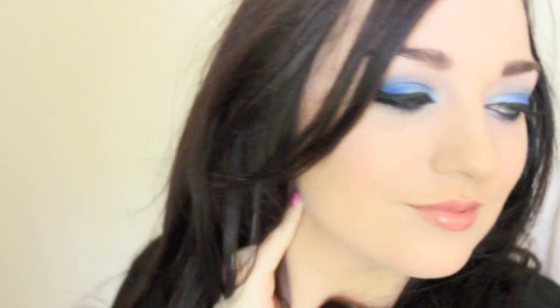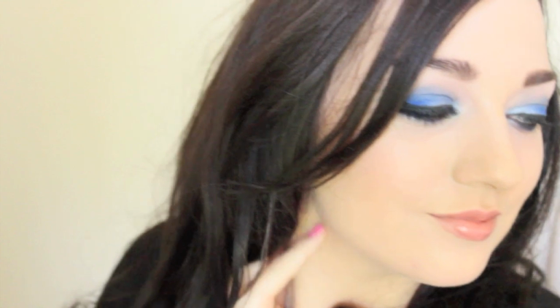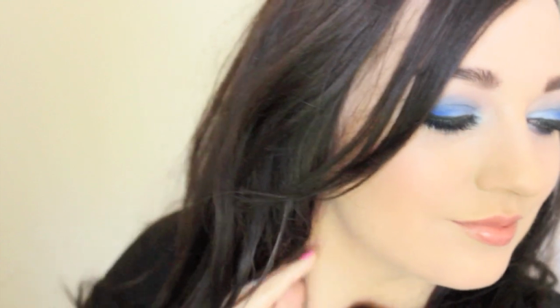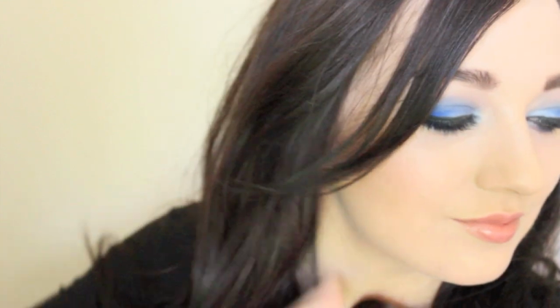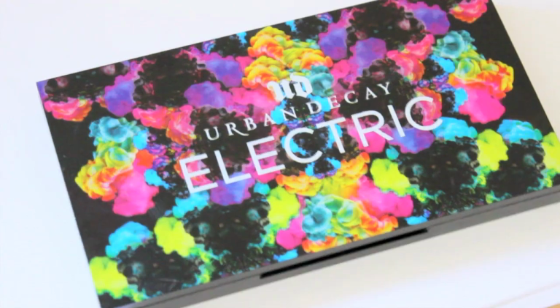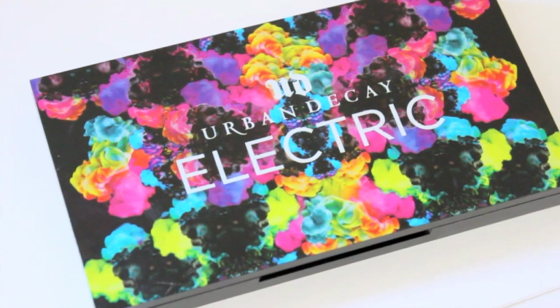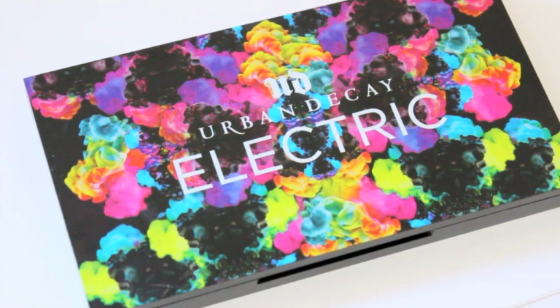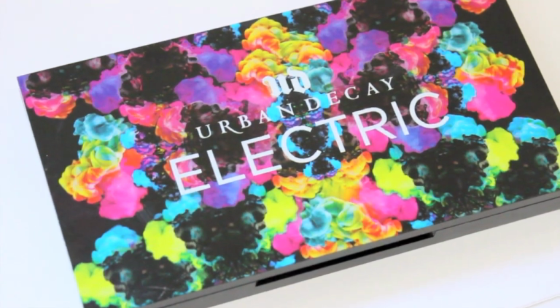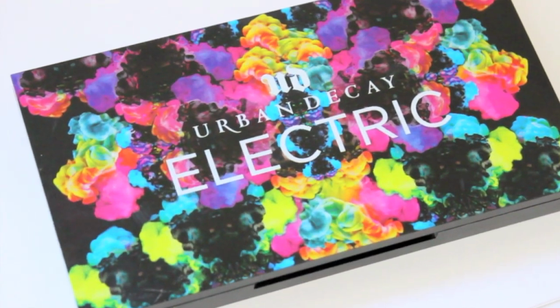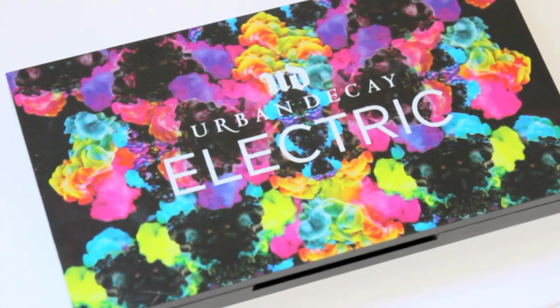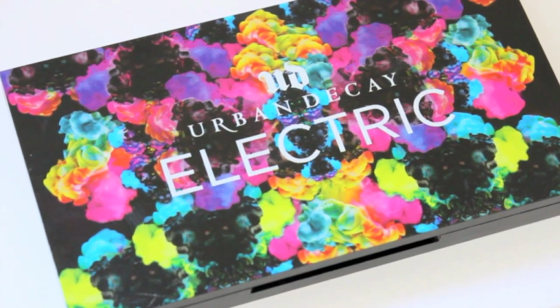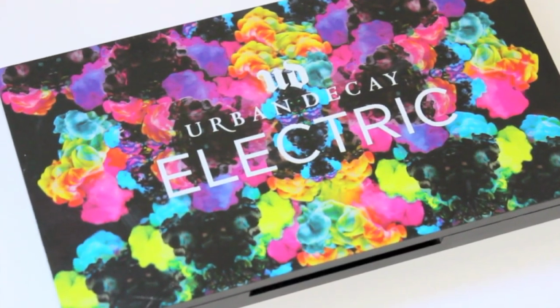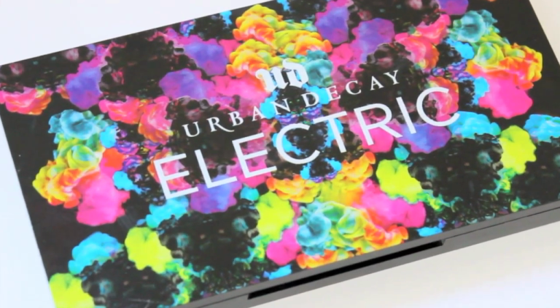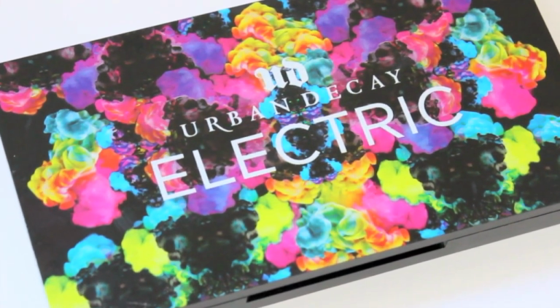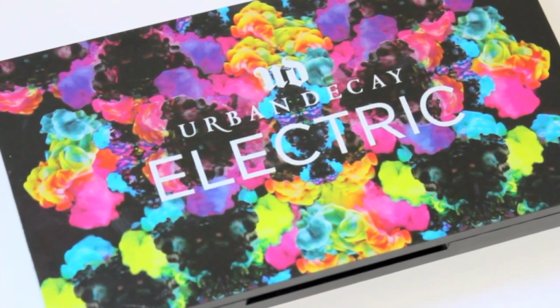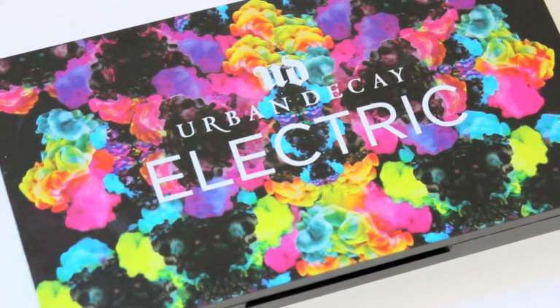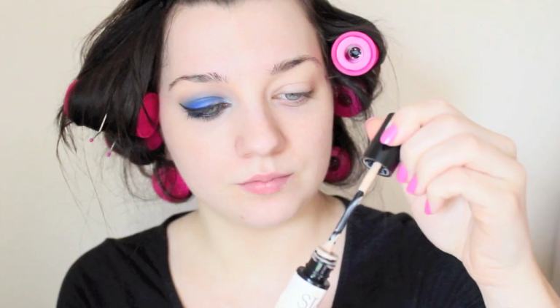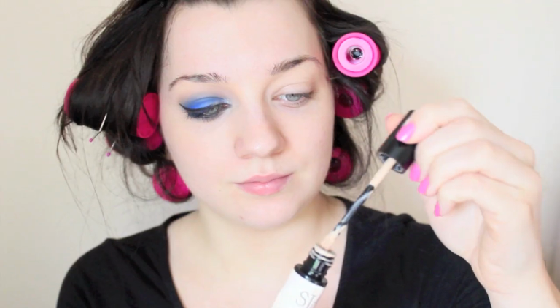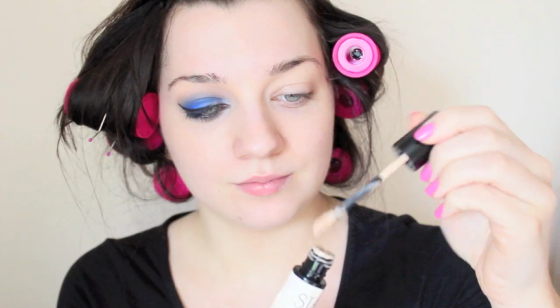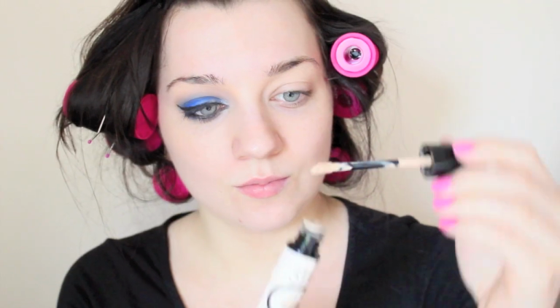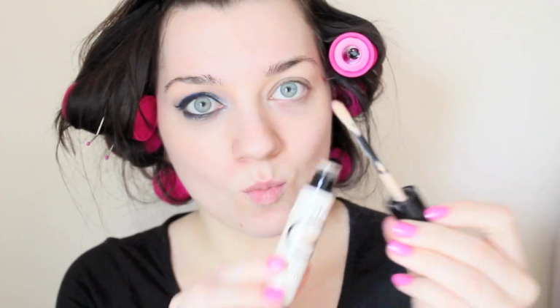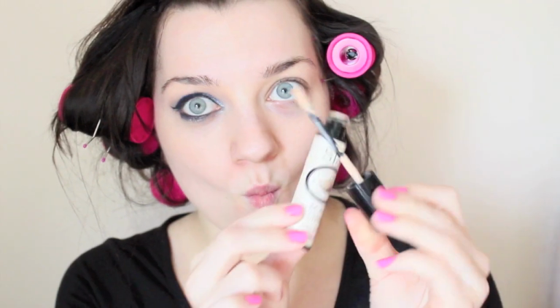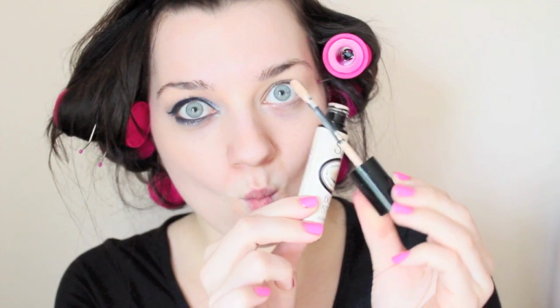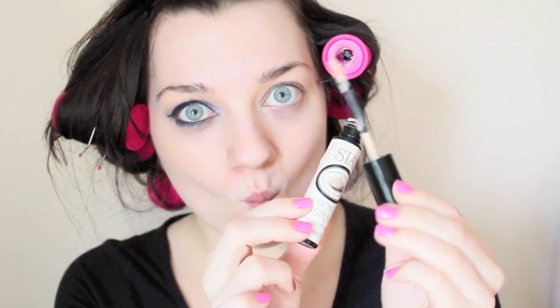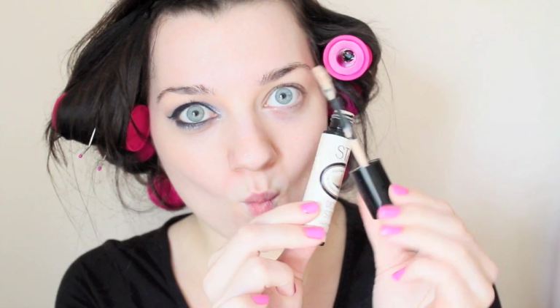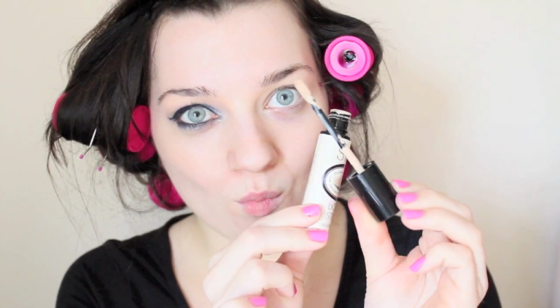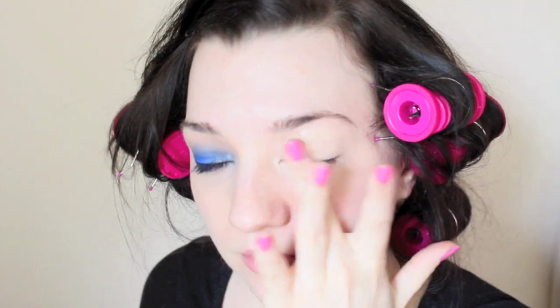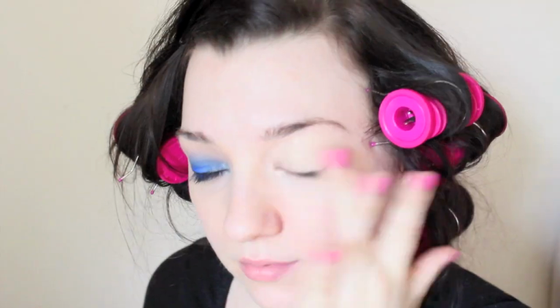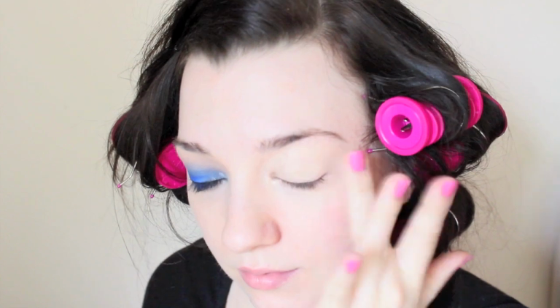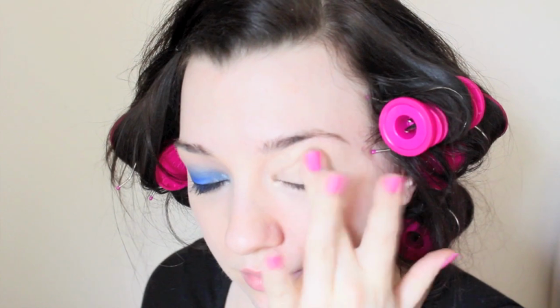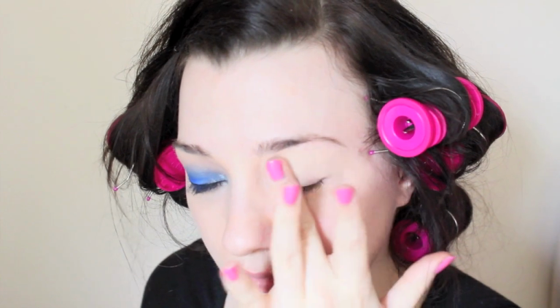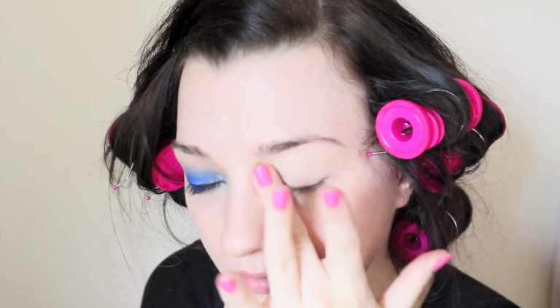Hey guys! So in today's video, I'm going to be showing you how to create the second look from the Urban Decay Electric Palette.